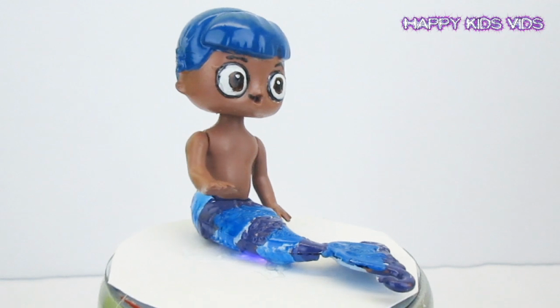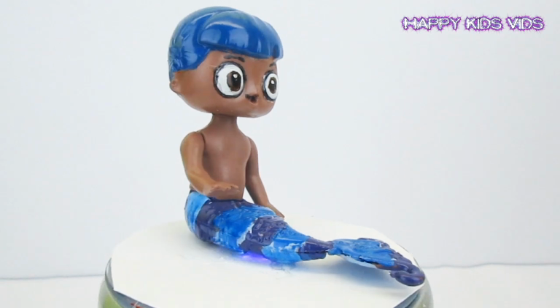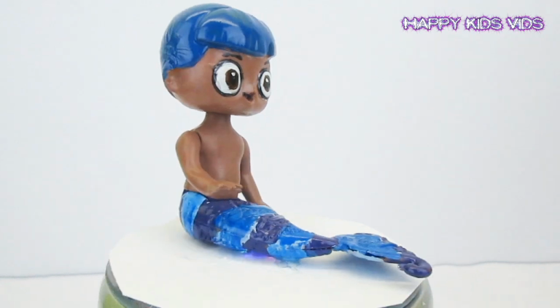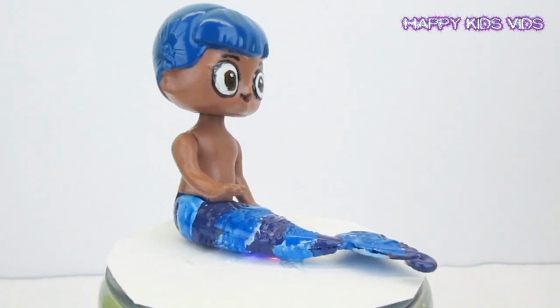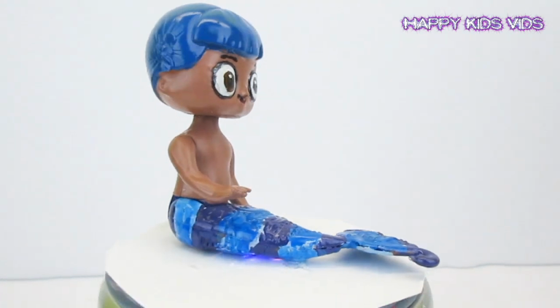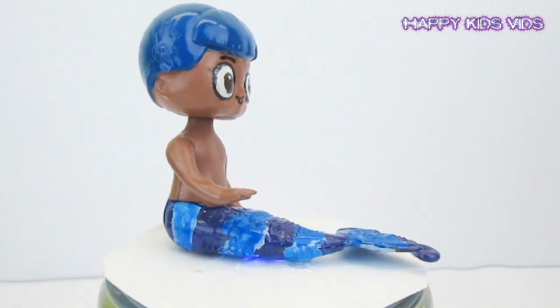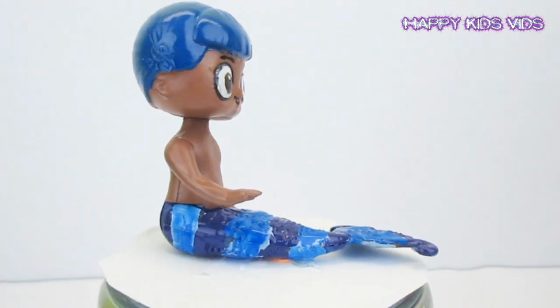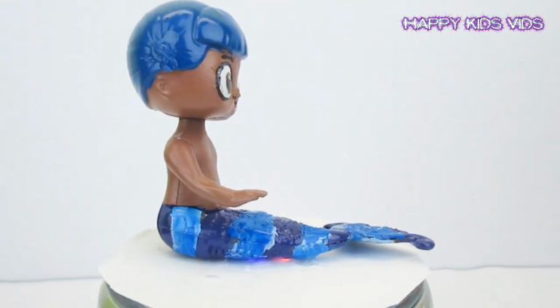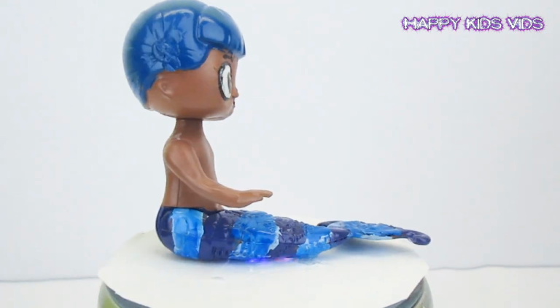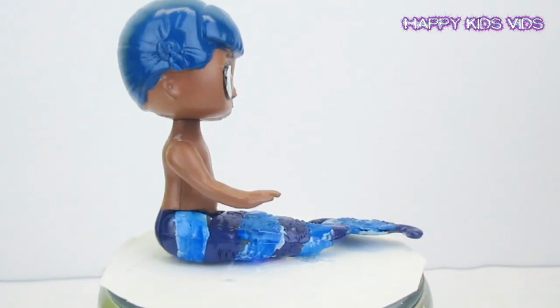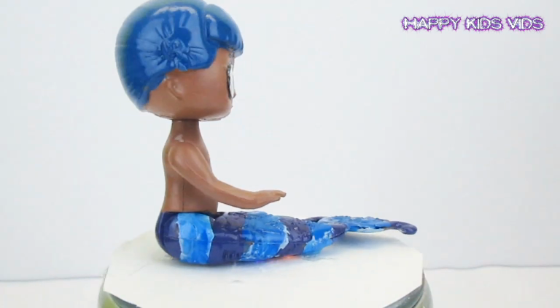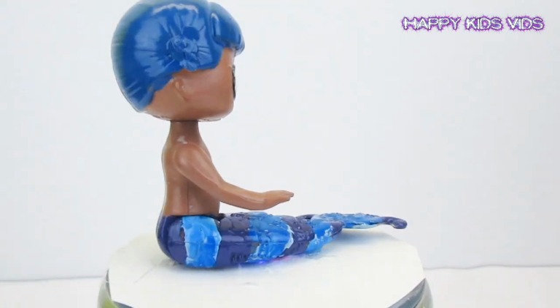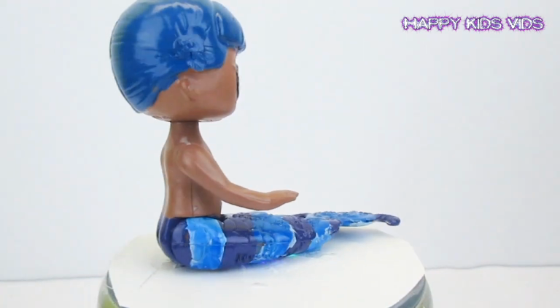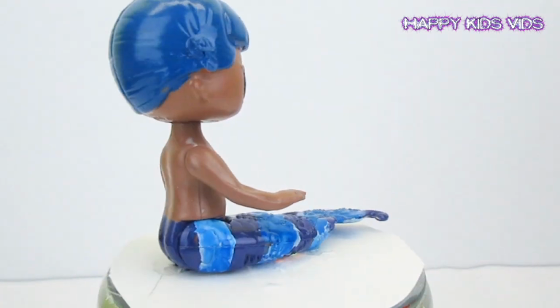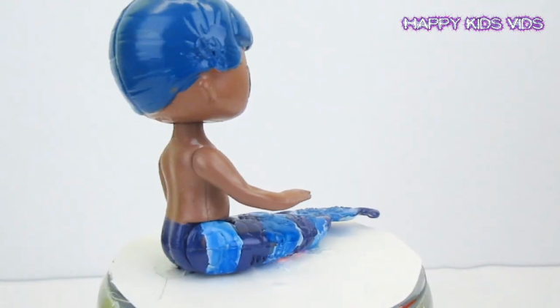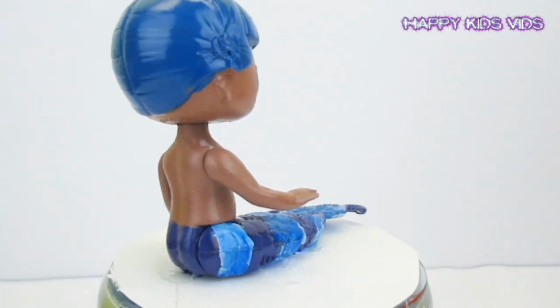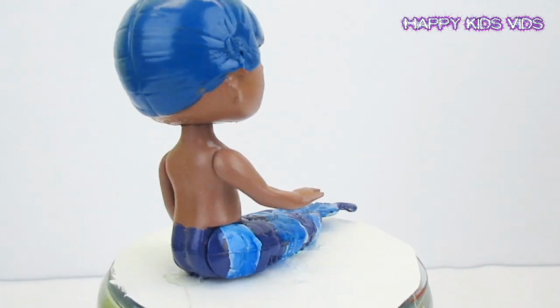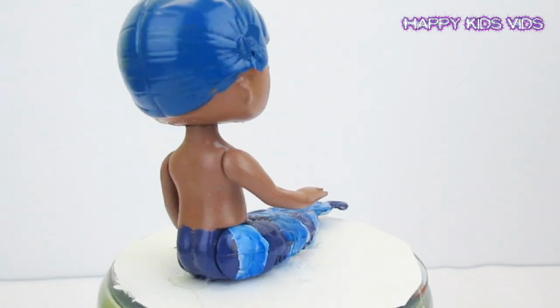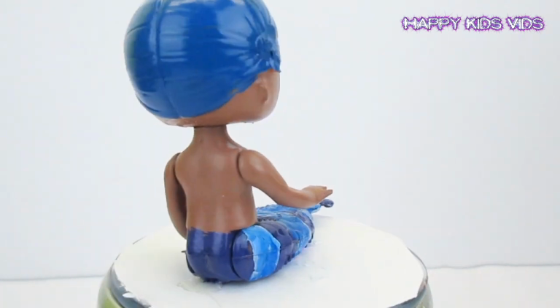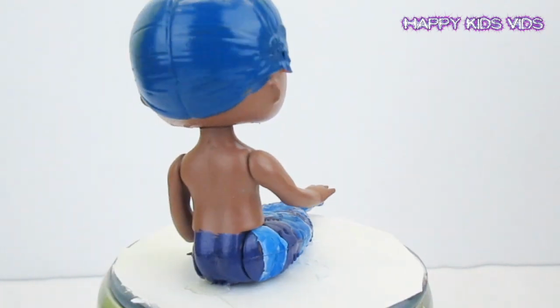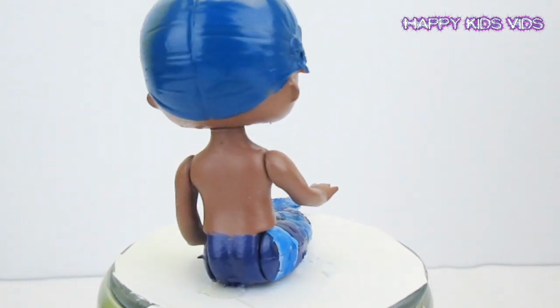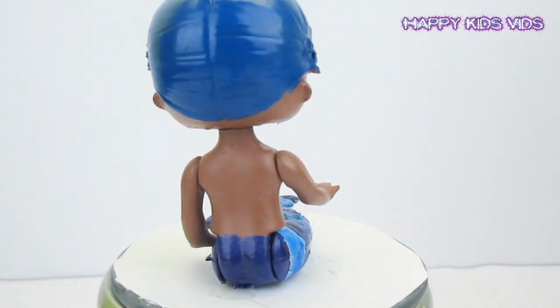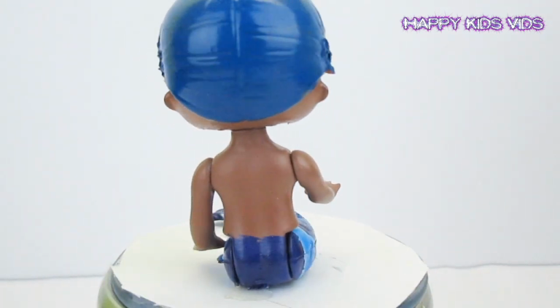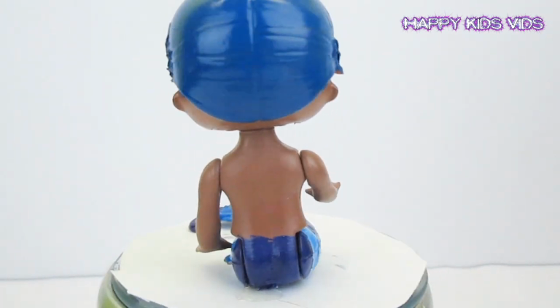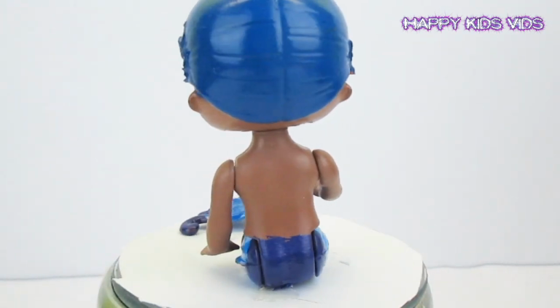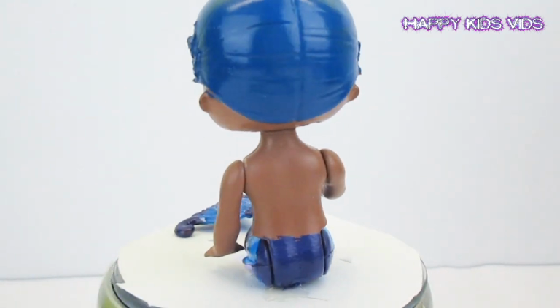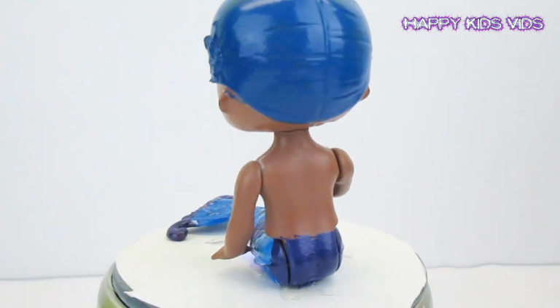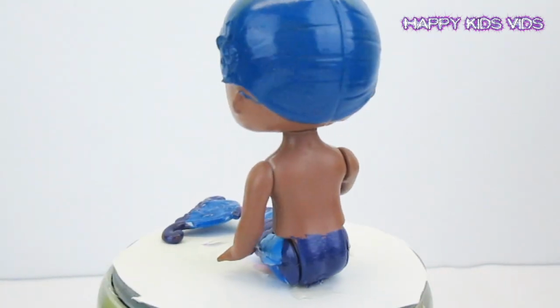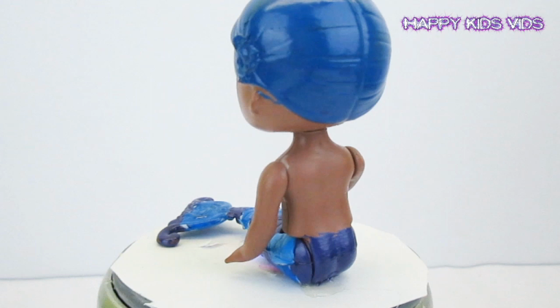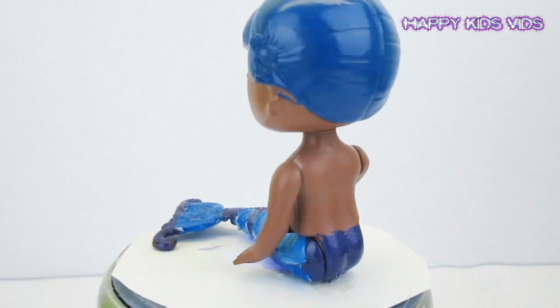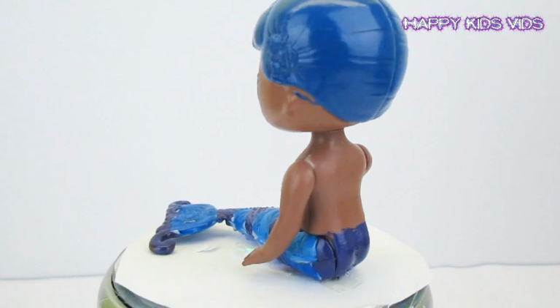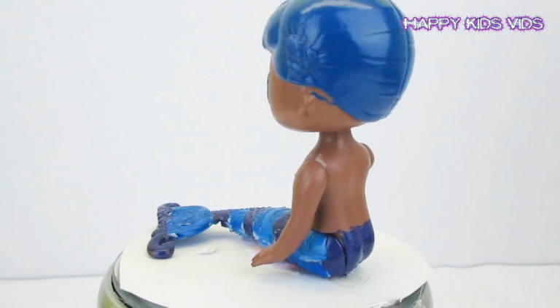Hey guys, welcome back to Happy Kids Vids! On this episode we're going to be making a Bubble Guppies Gobi.